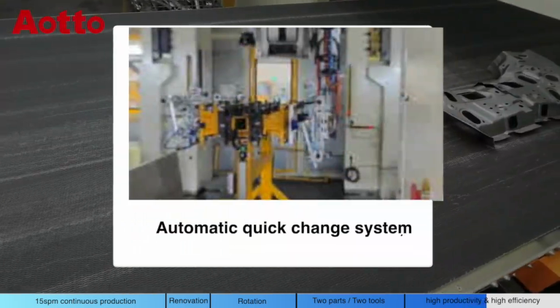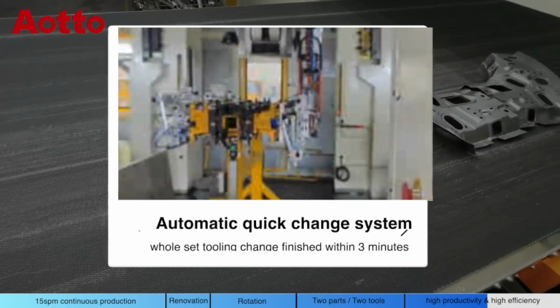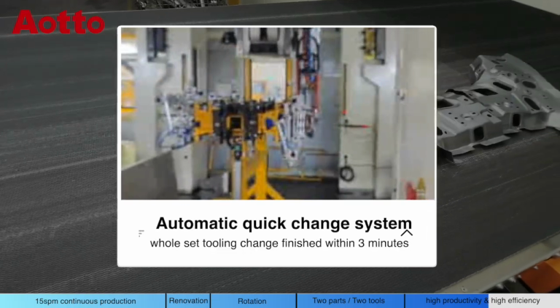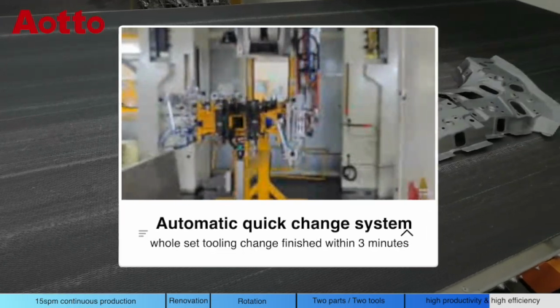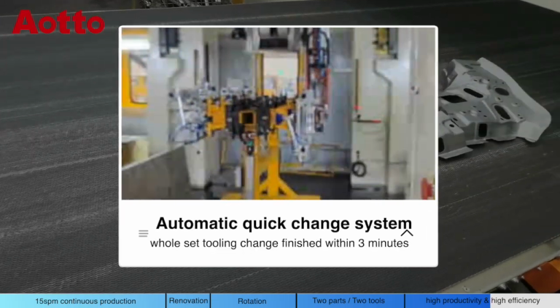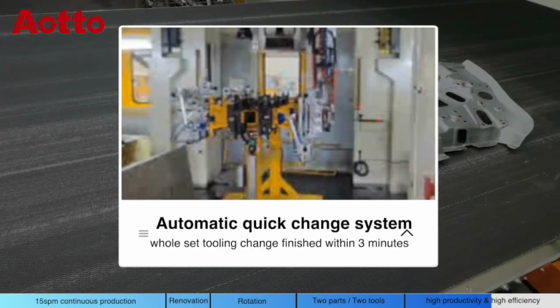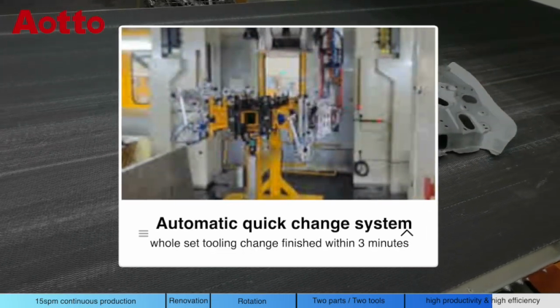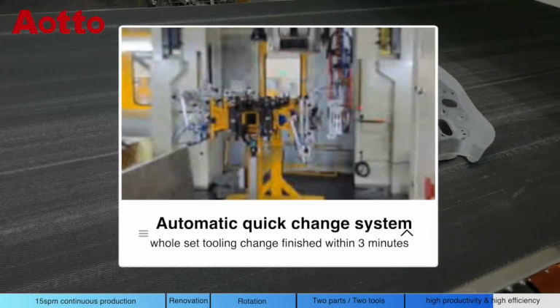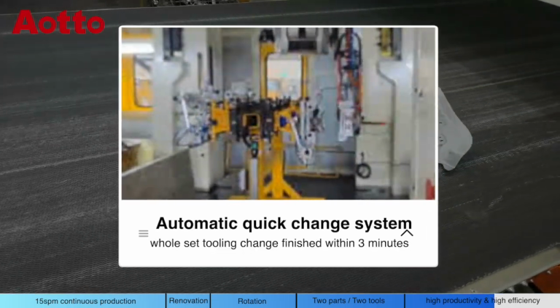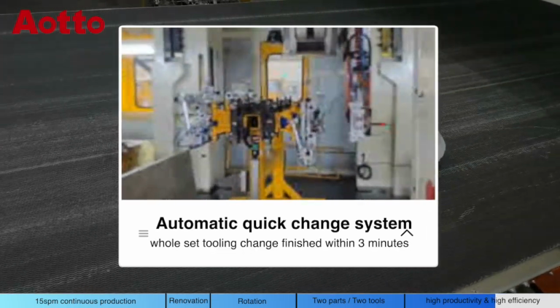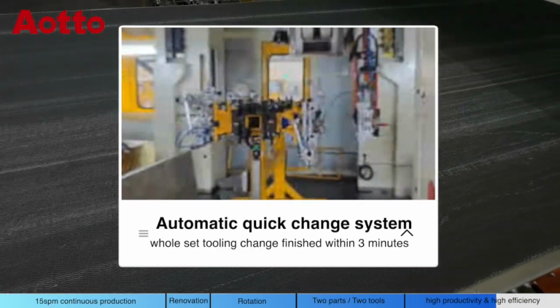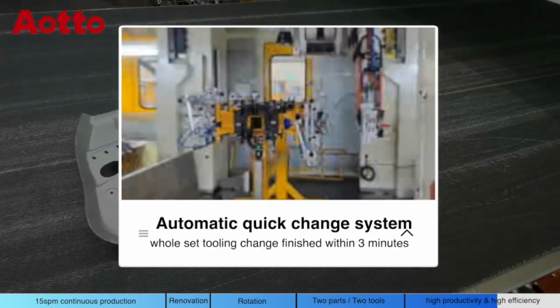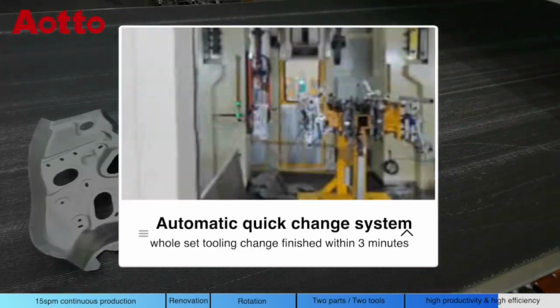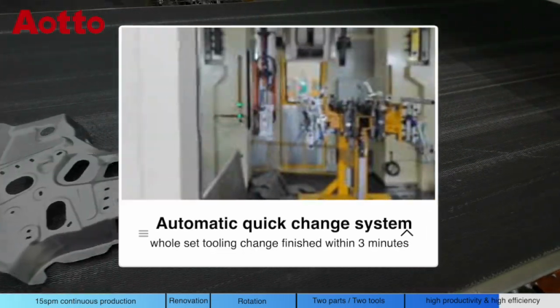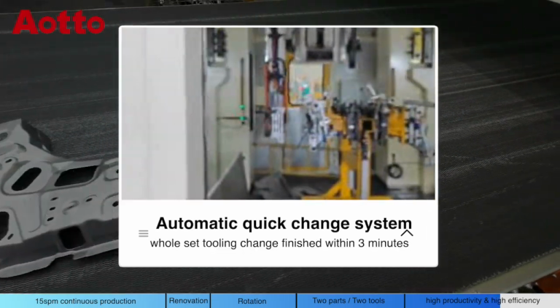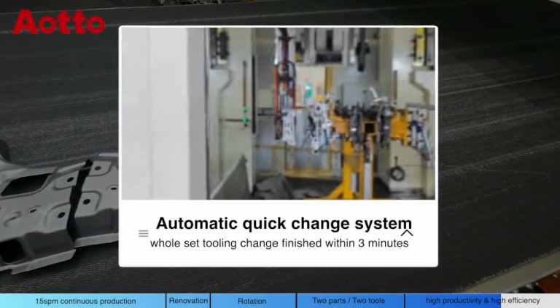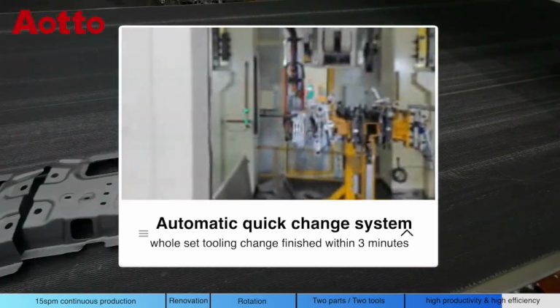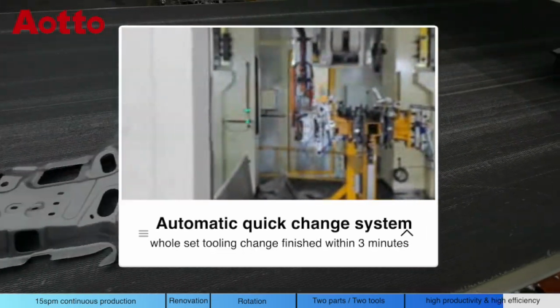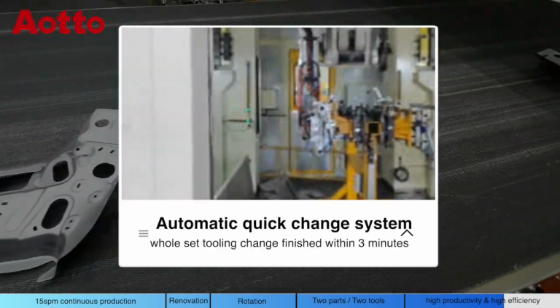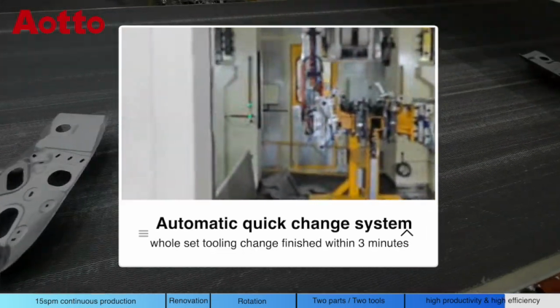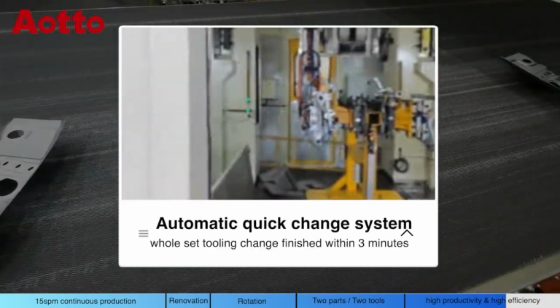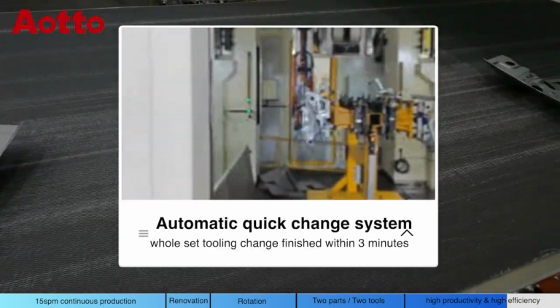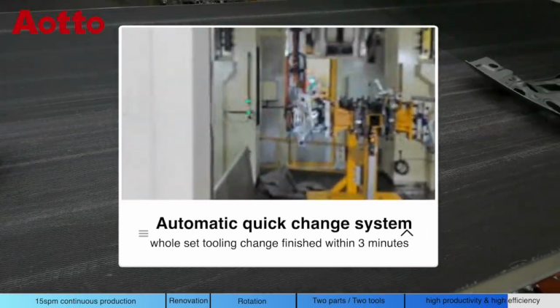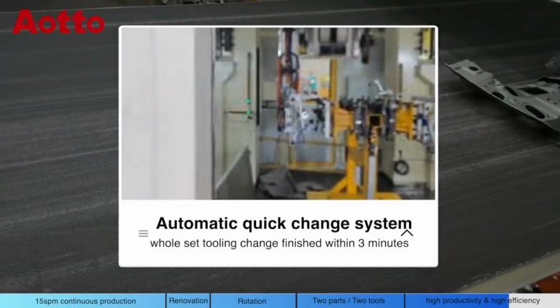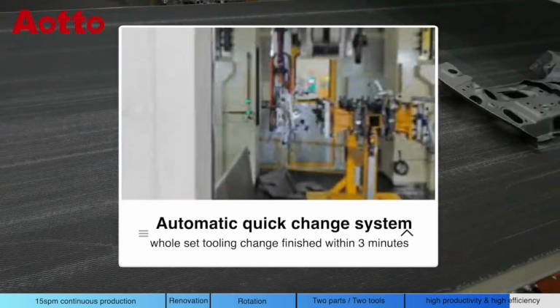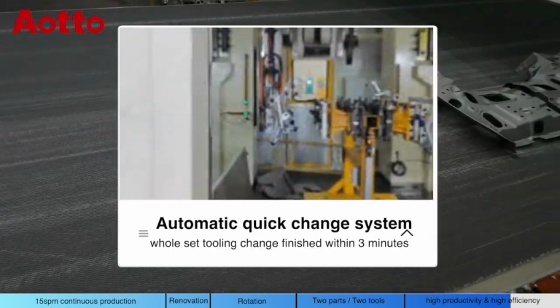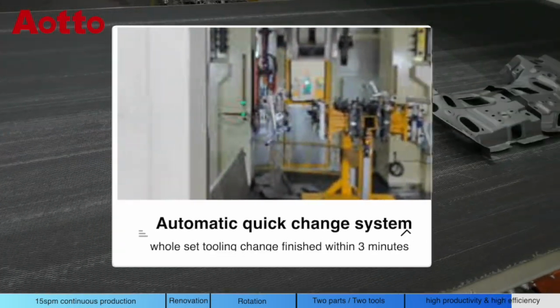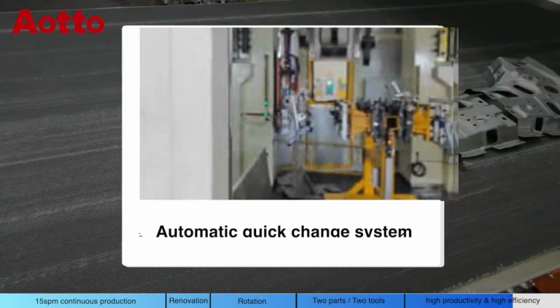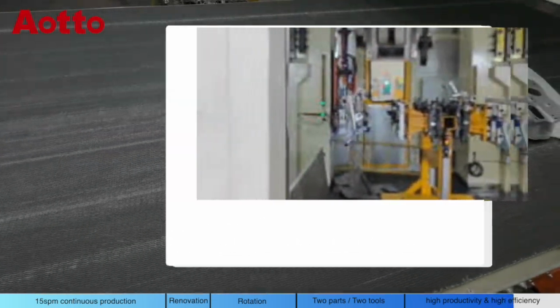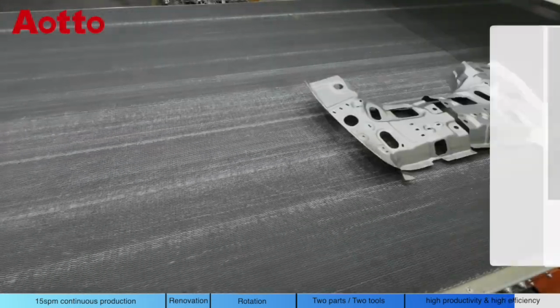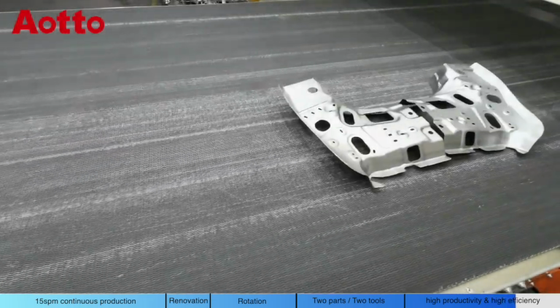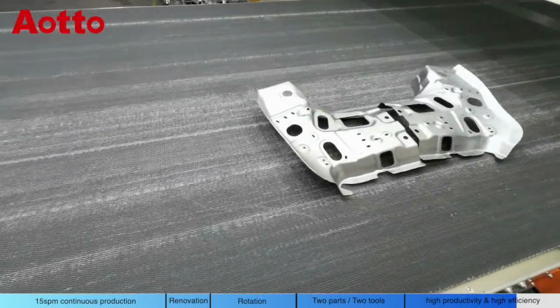Automatic quick change system — whole-side tooling change finished within 3 minutes.